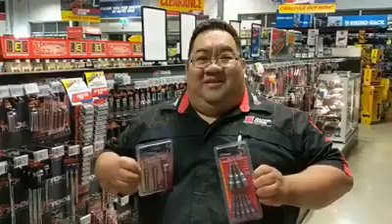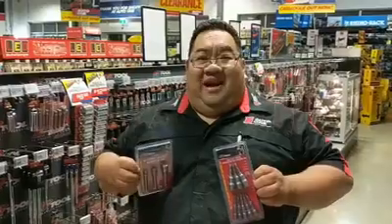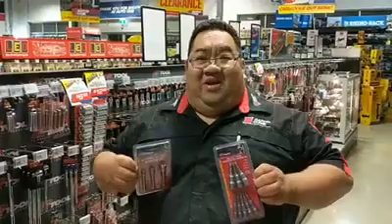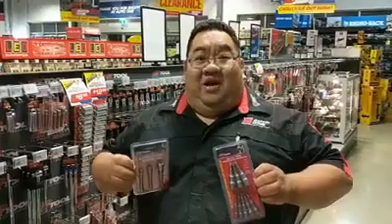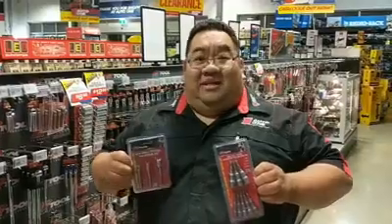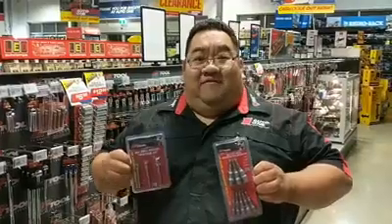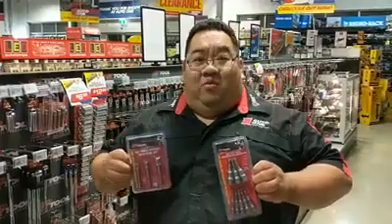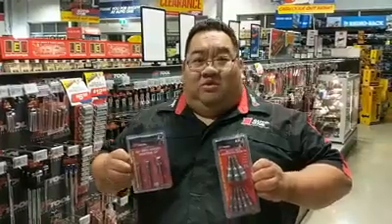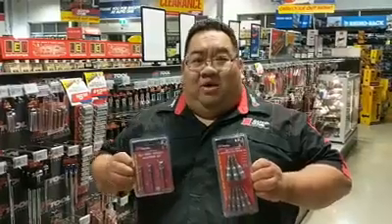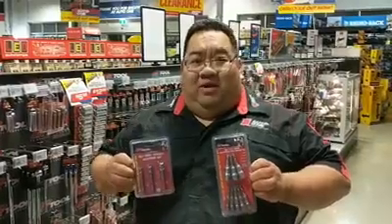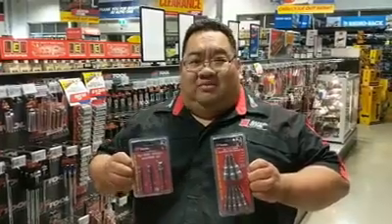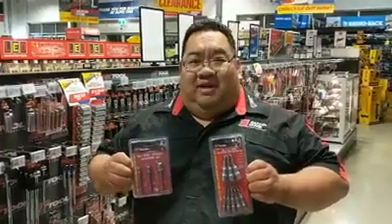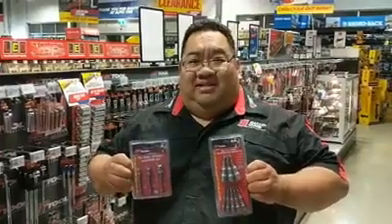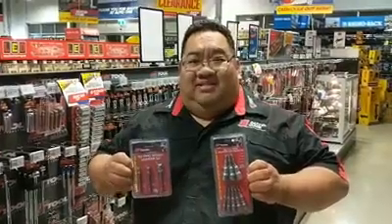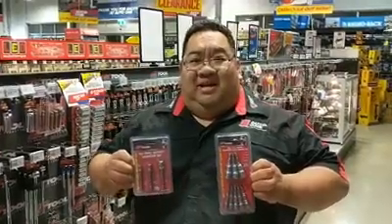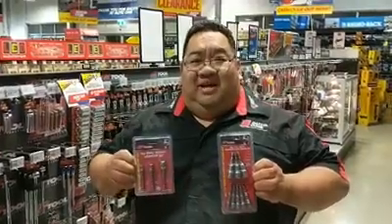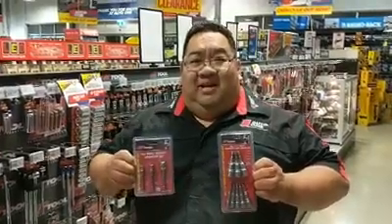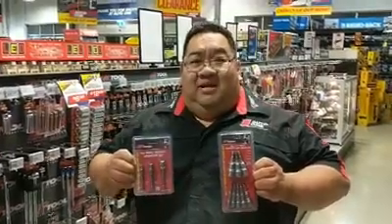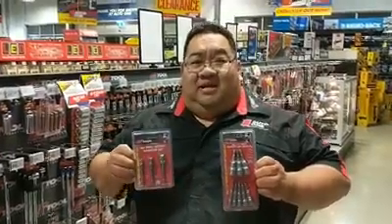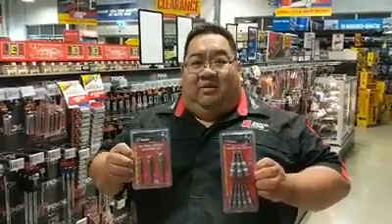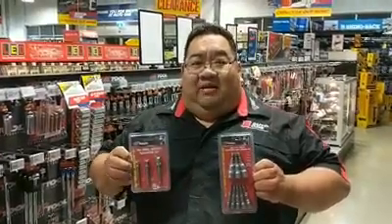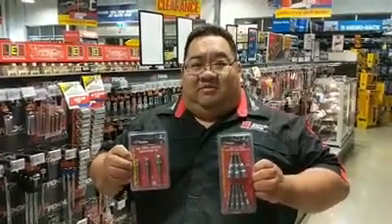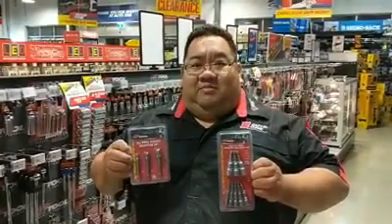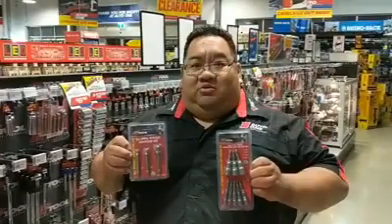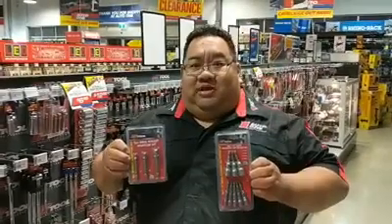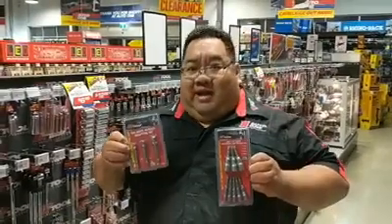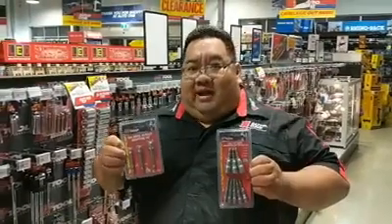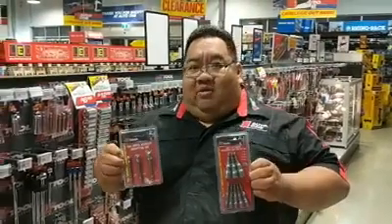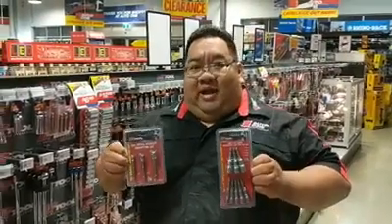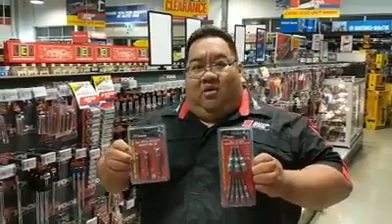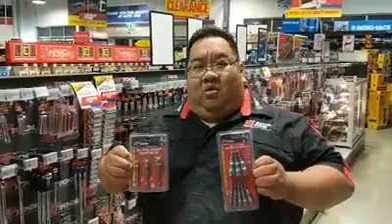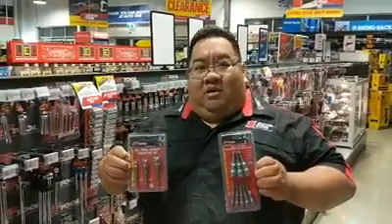G'day guys, Al from Auto1 Brands Plains here today. Today we have some specials in our current catalogue.